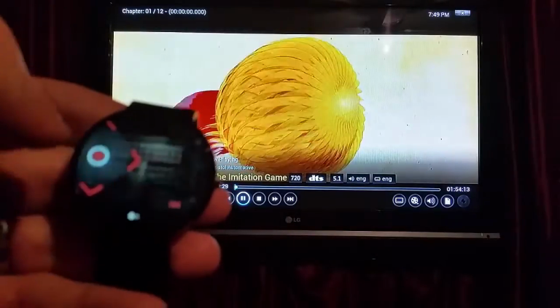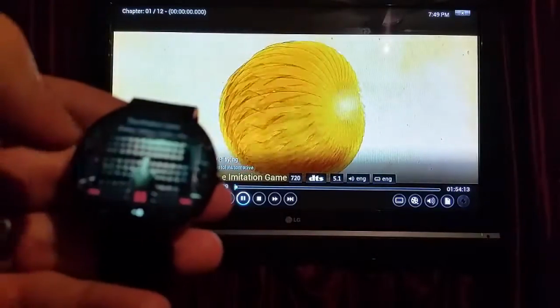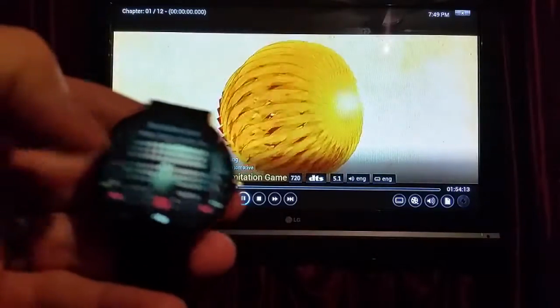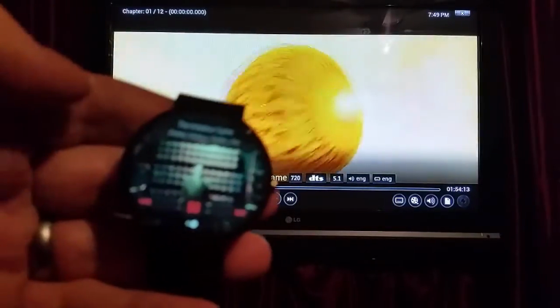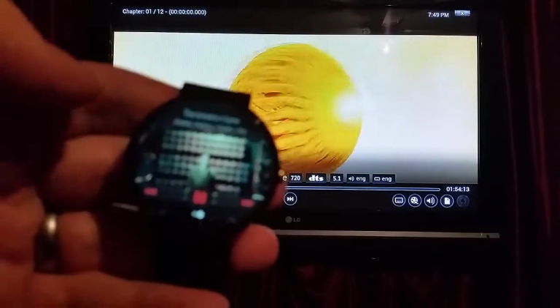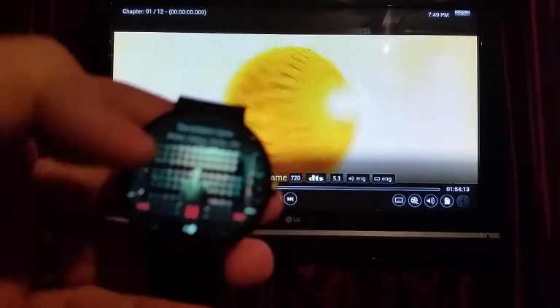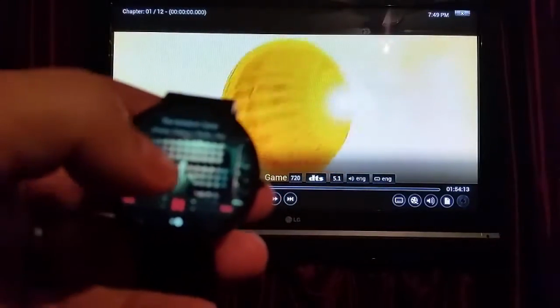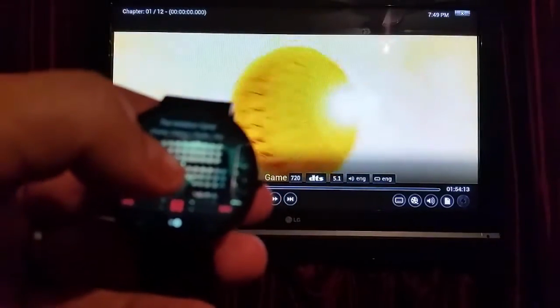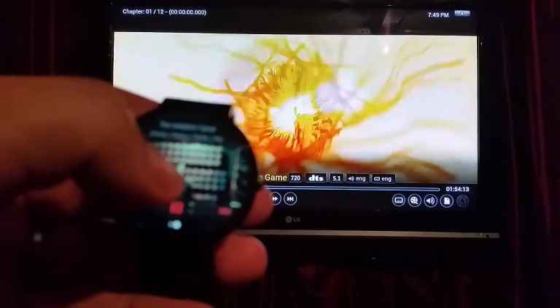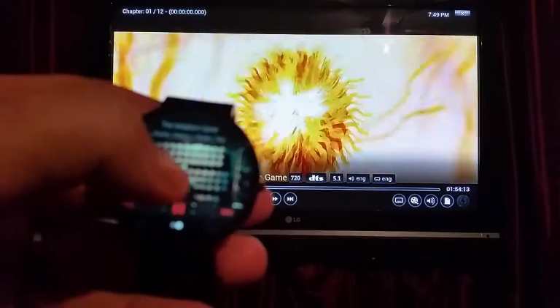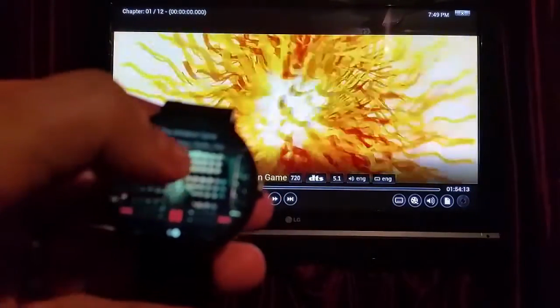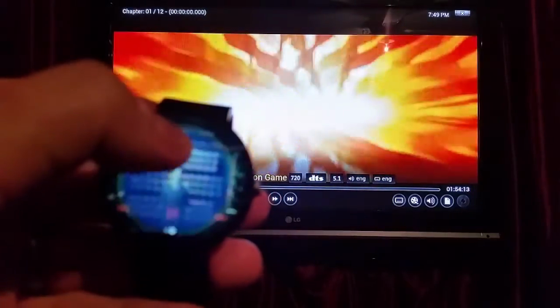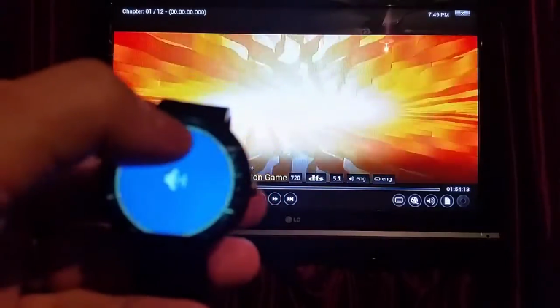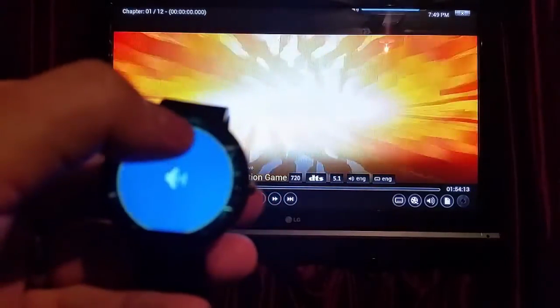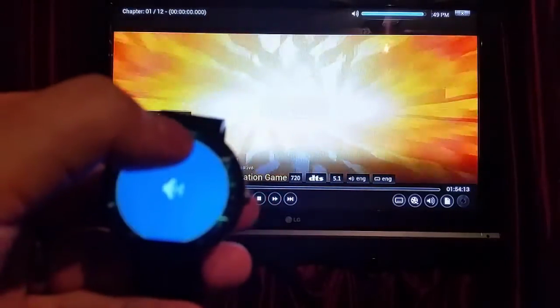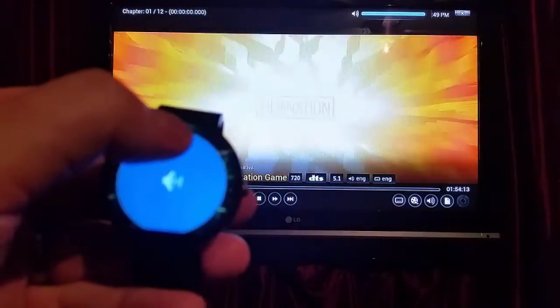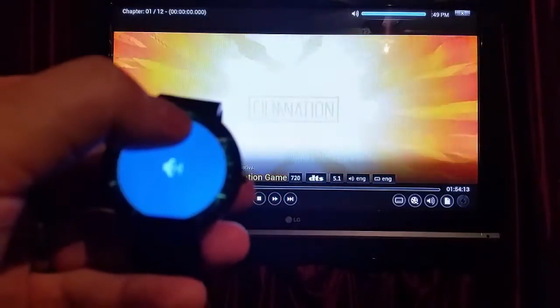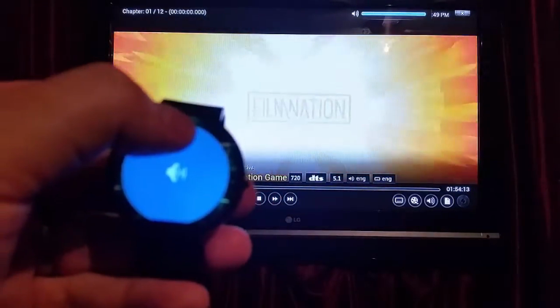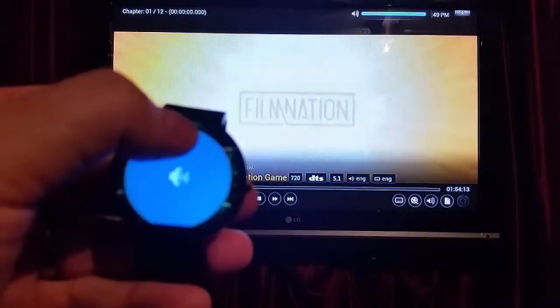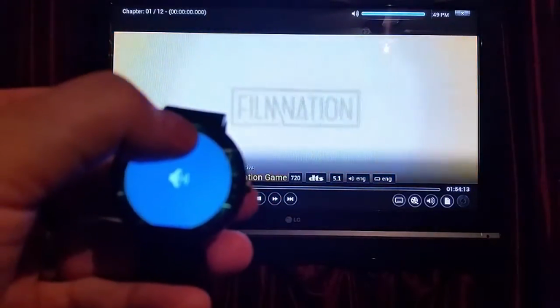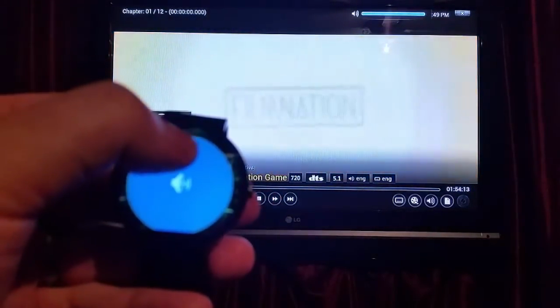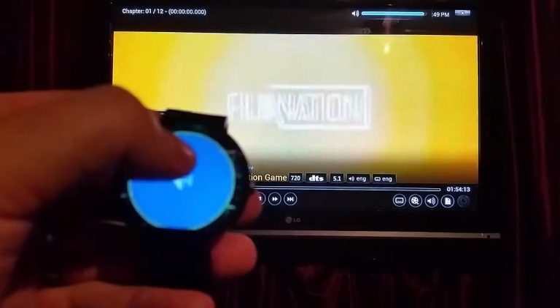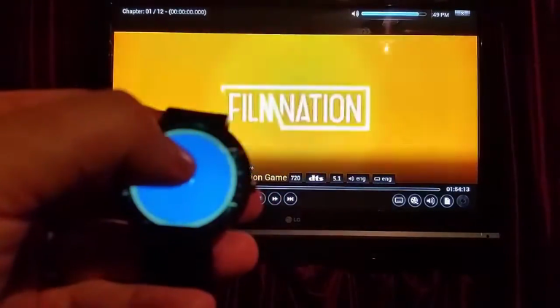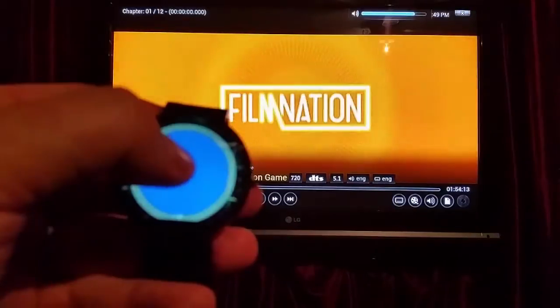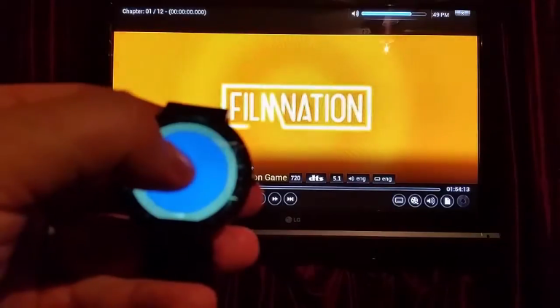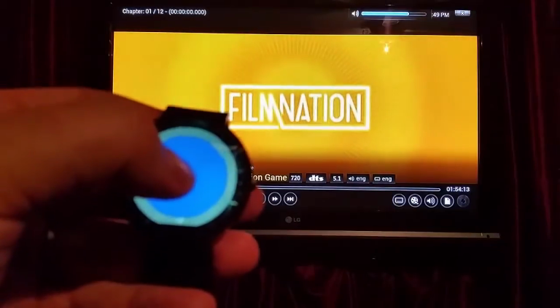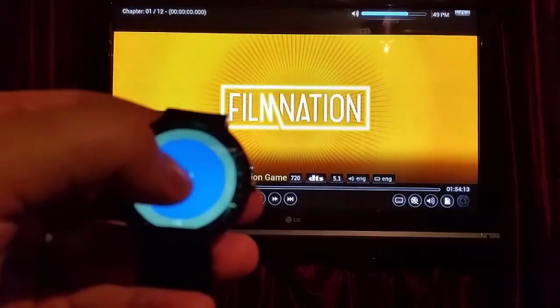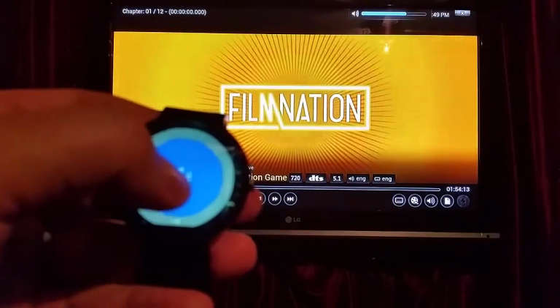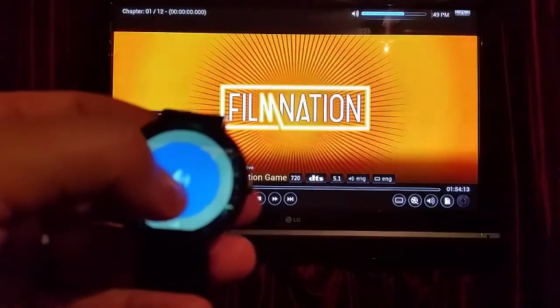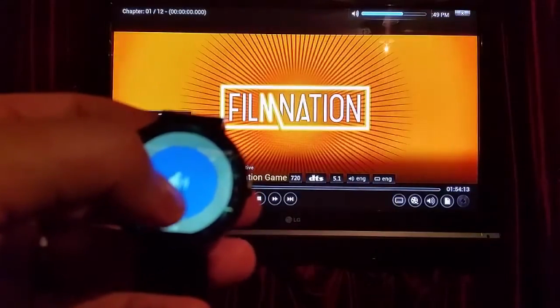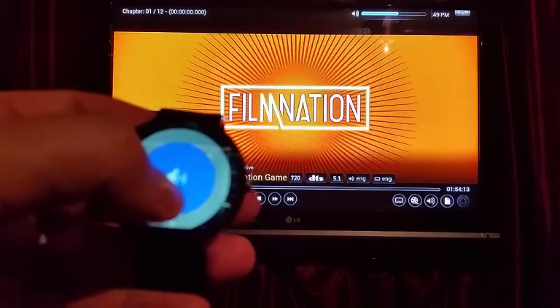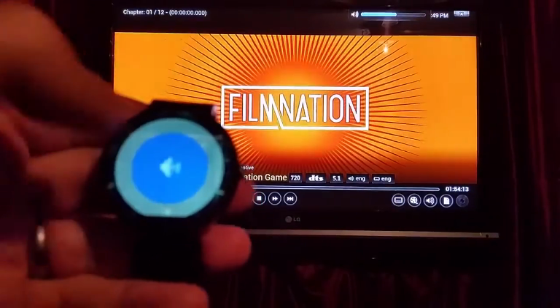Another cool feature is when I'm here, if I just swipe up it will turn the volume up, or turn it down if I swipe down.